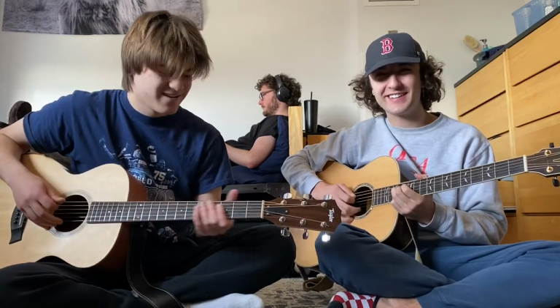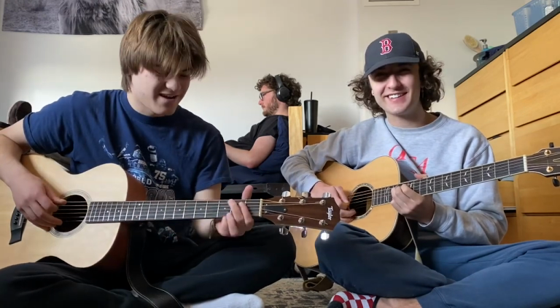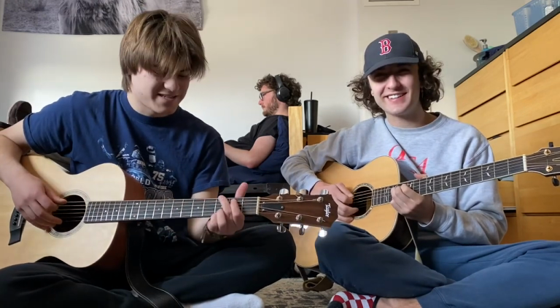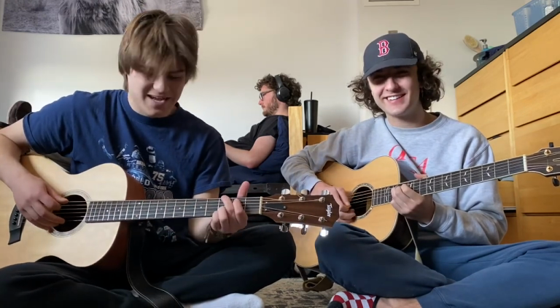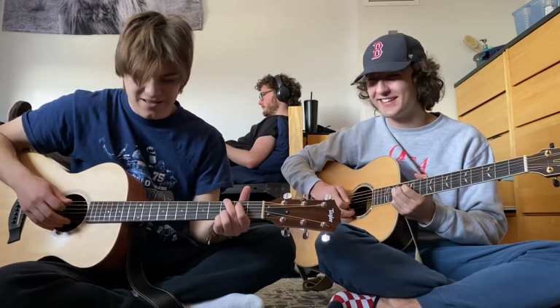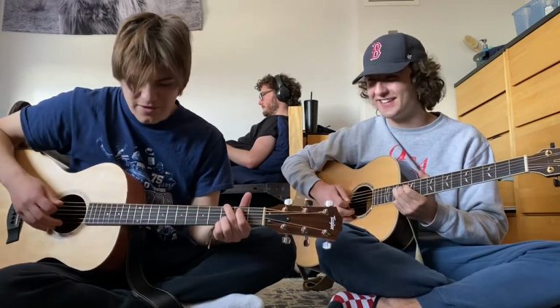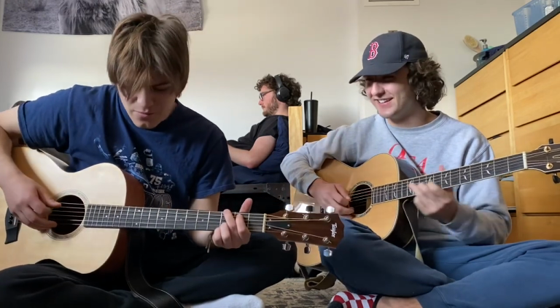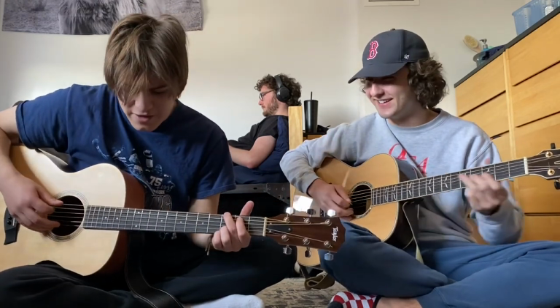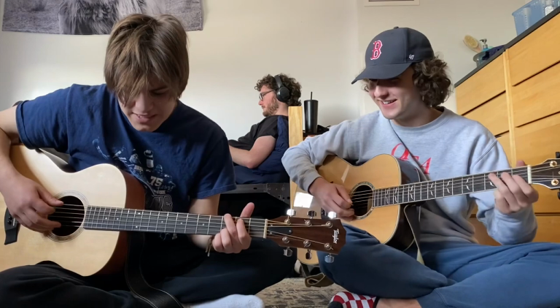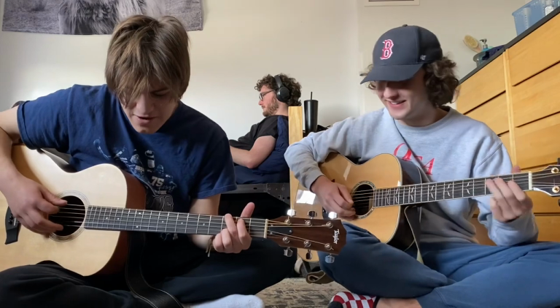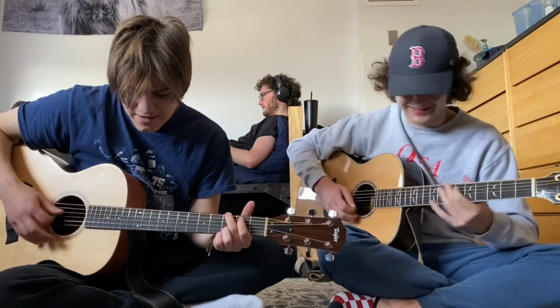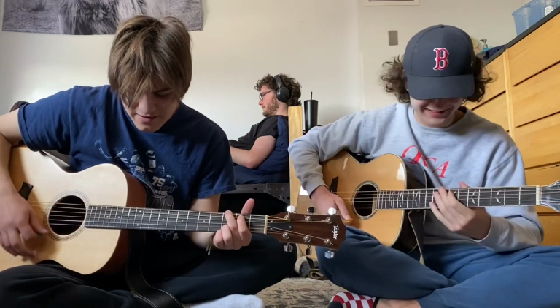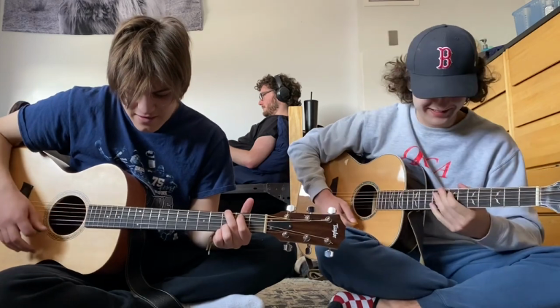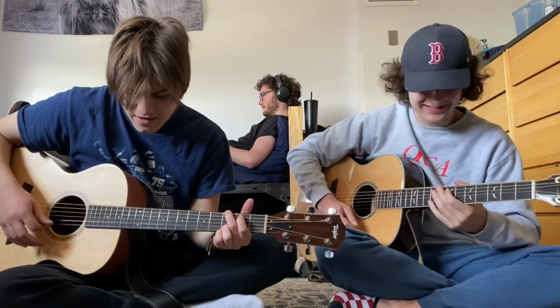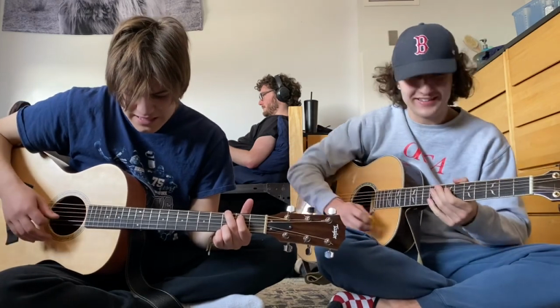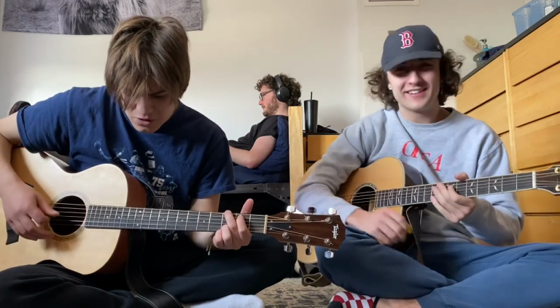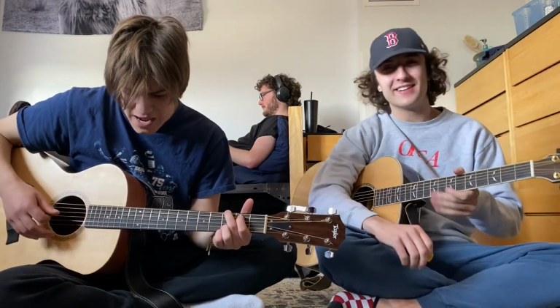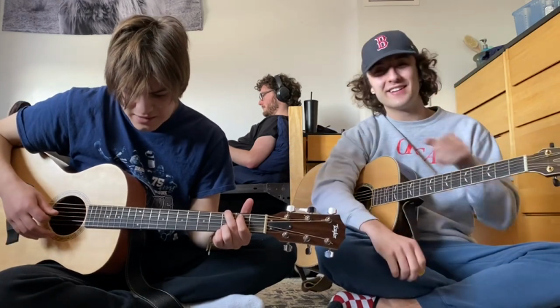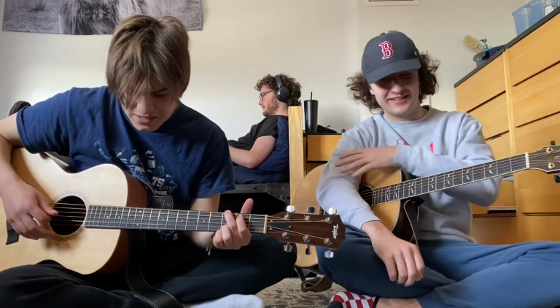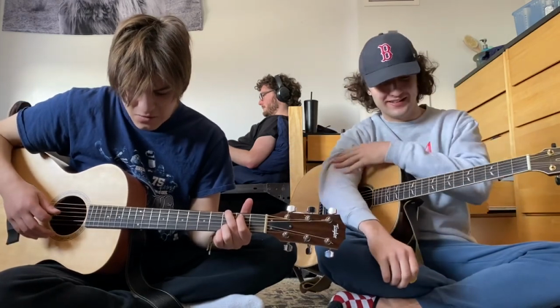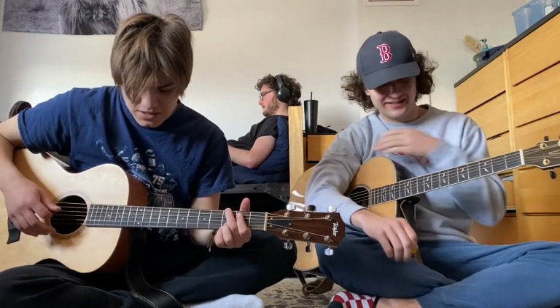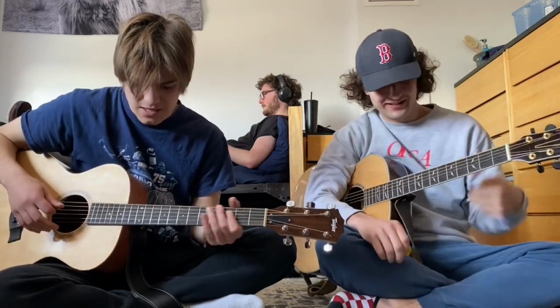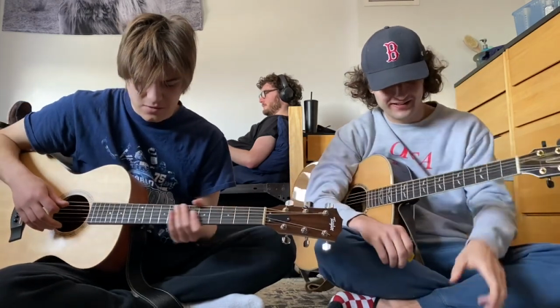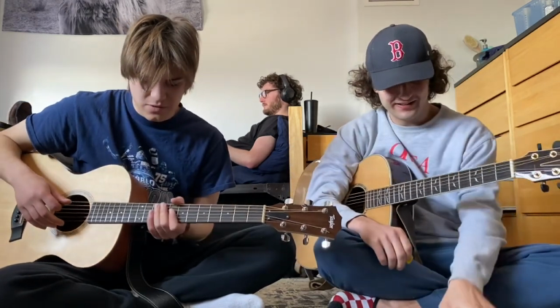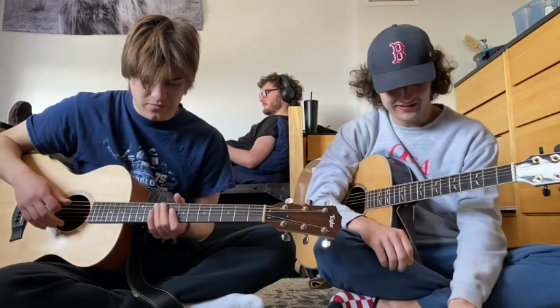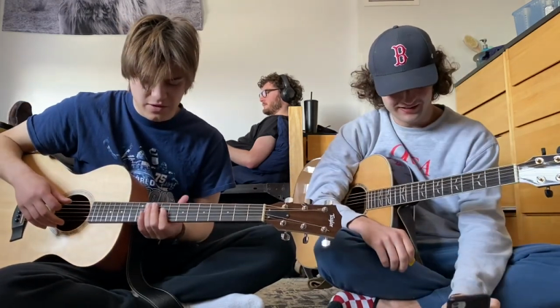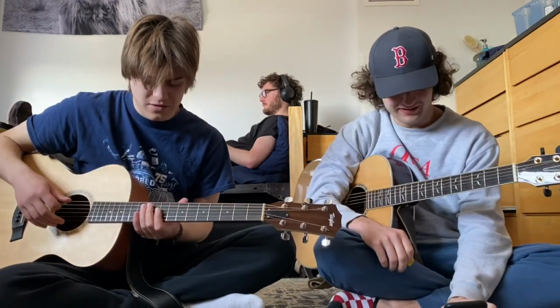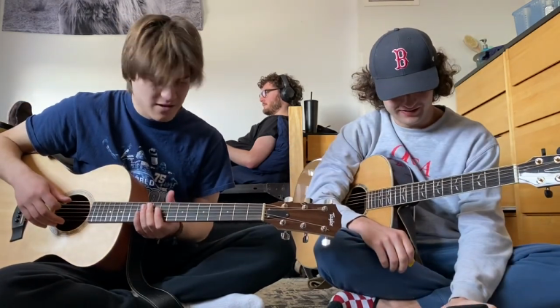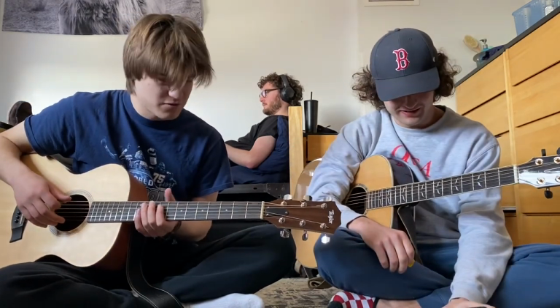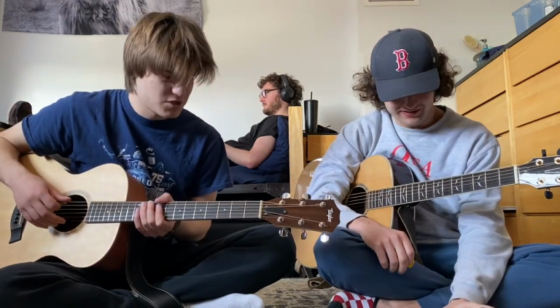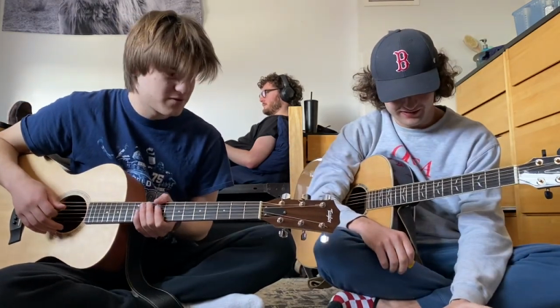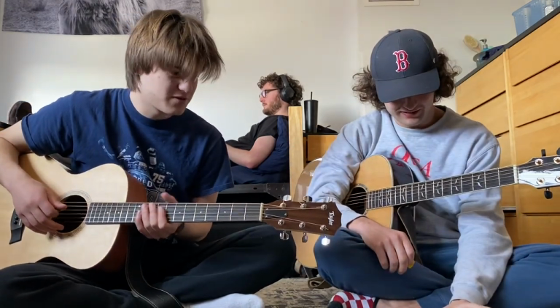I guess it's got a little bit of a brighter sound. It has like a good balance, so we'll just play through some John Mayer songs.